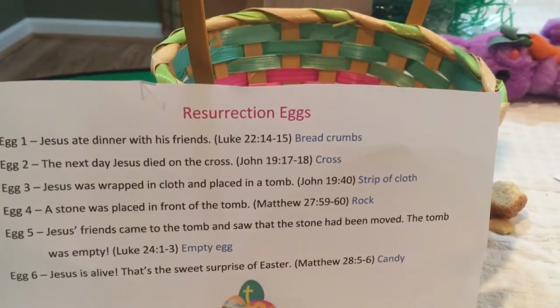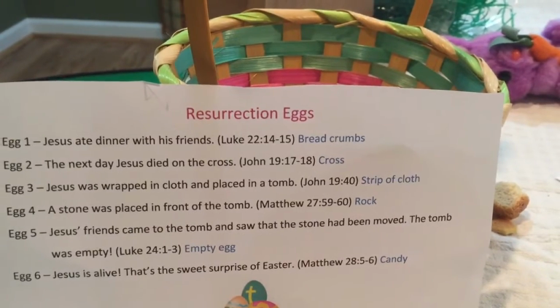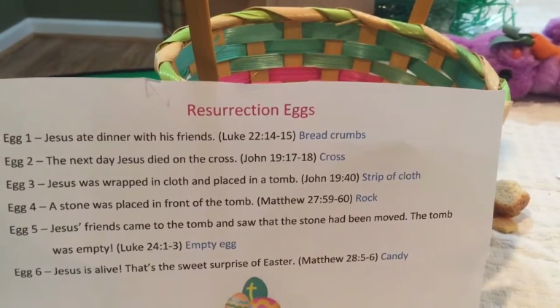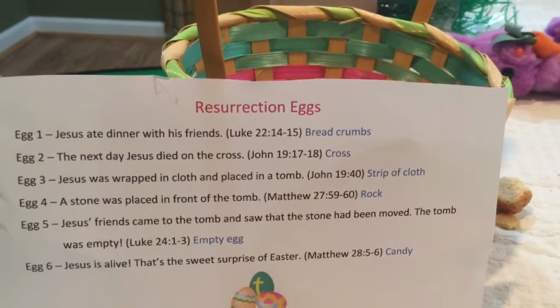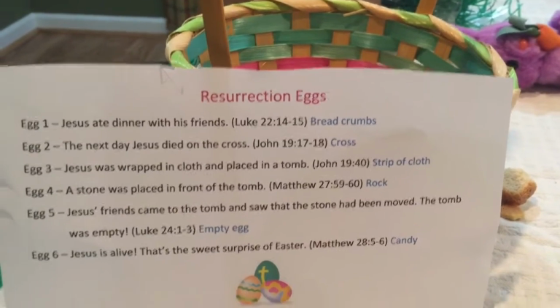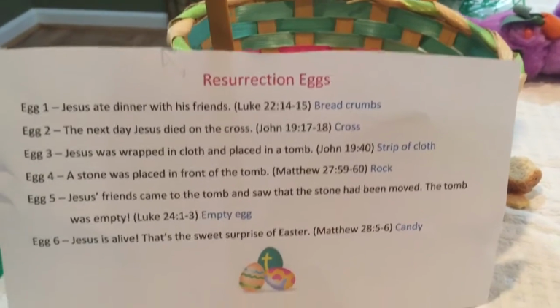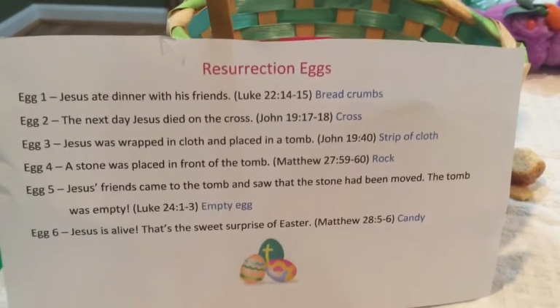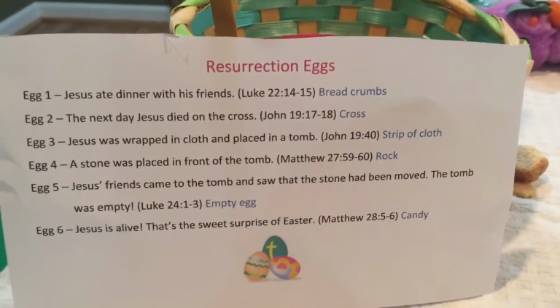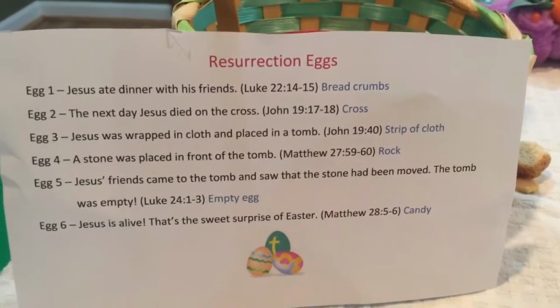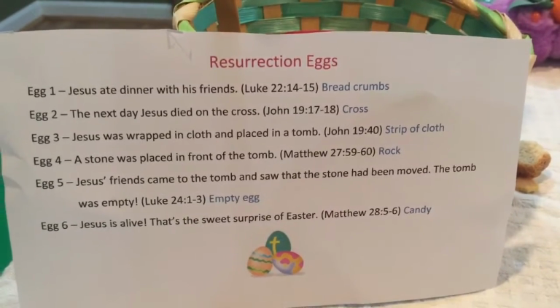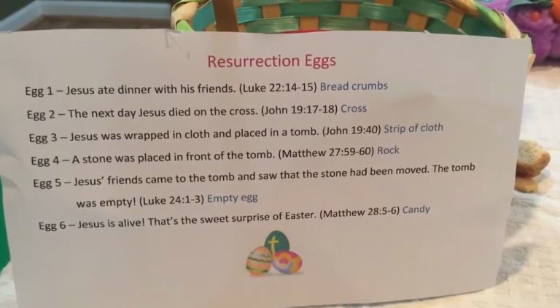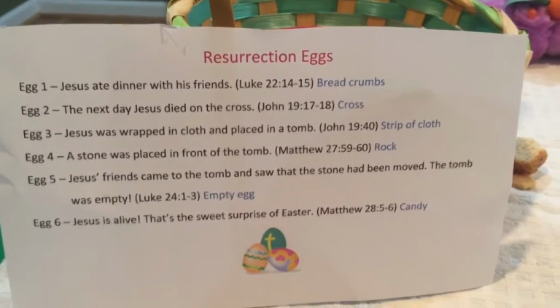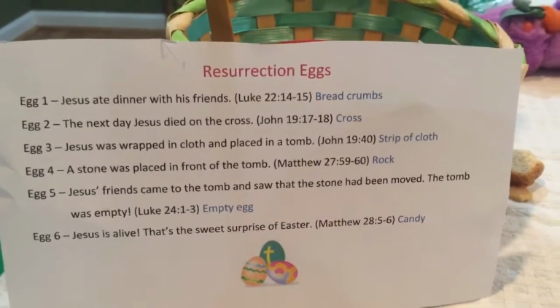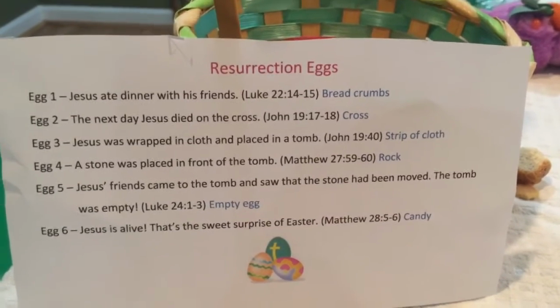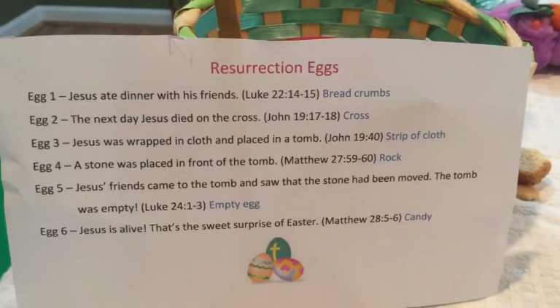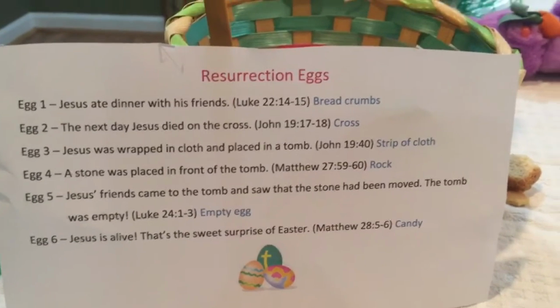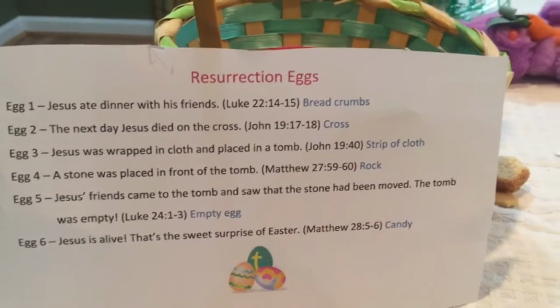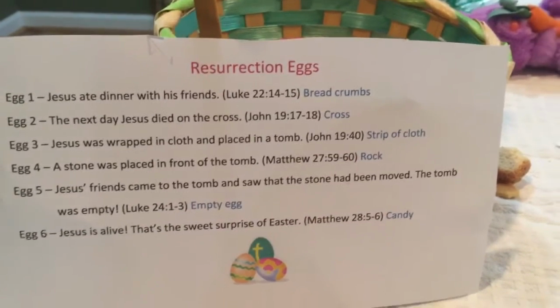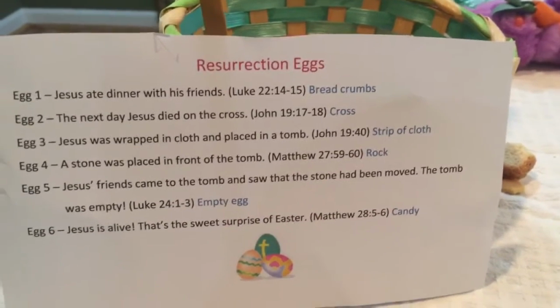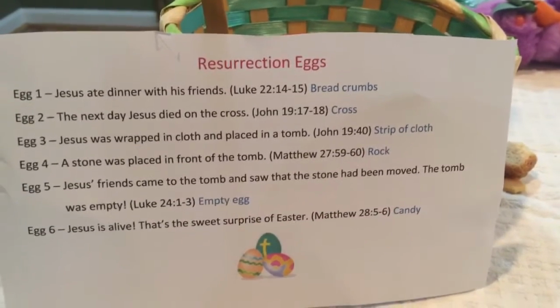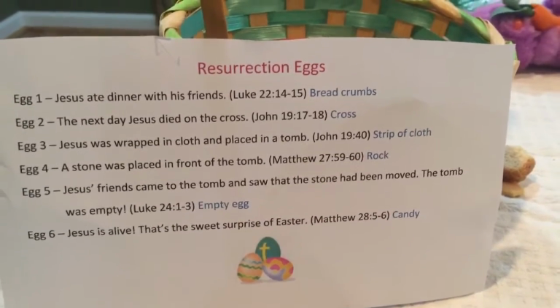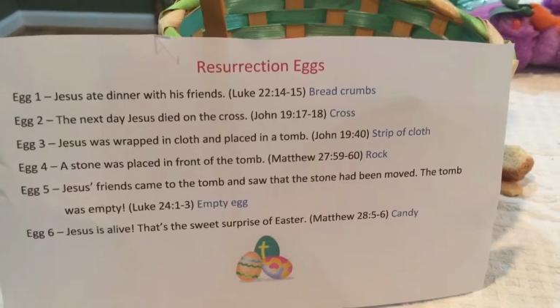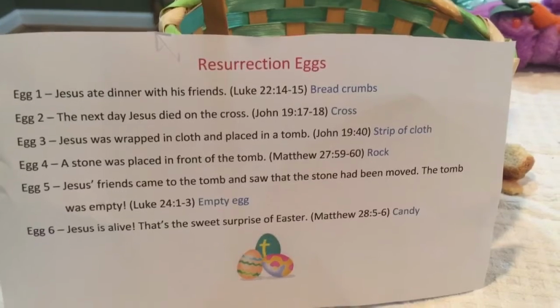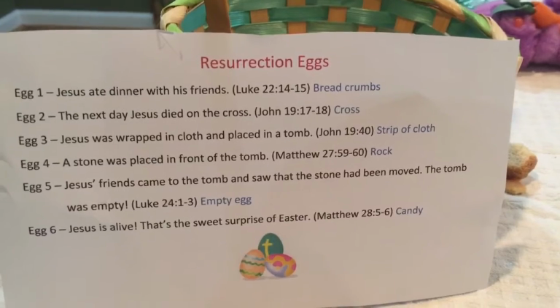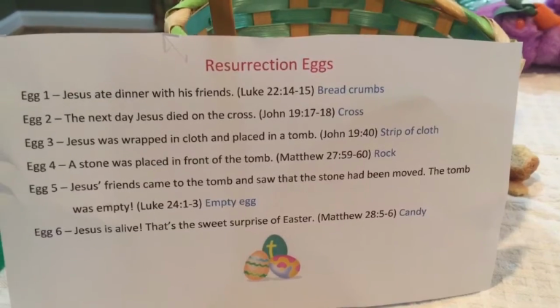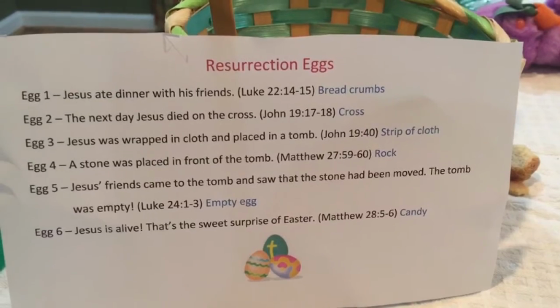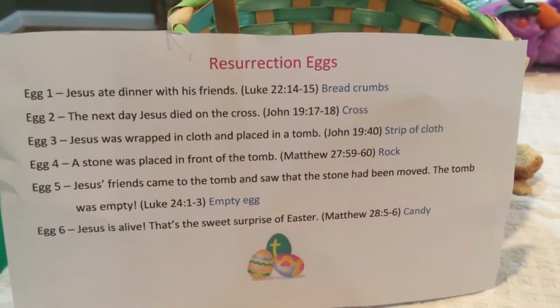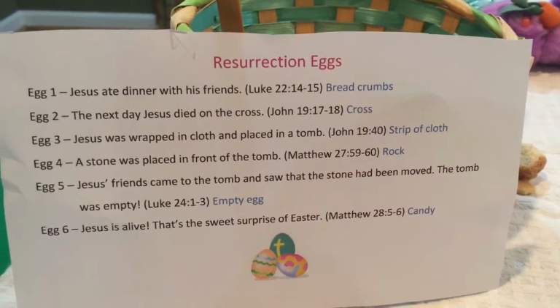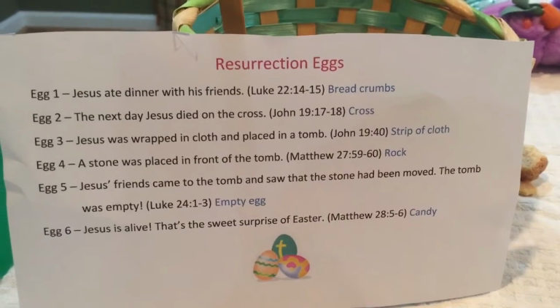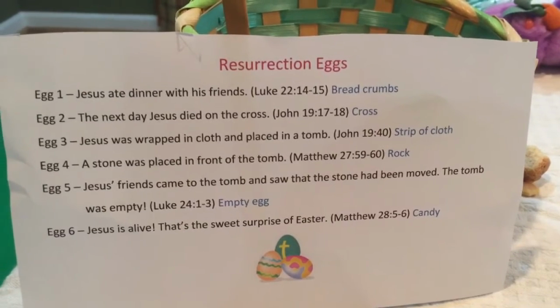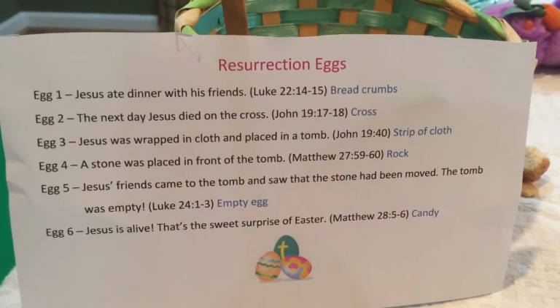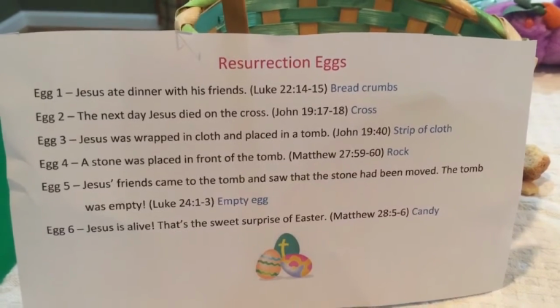Hello, it's Mrs. D back with the directions to make the Preschool-Friendly Resurrection eggs.